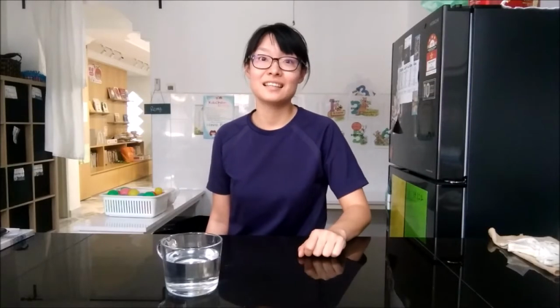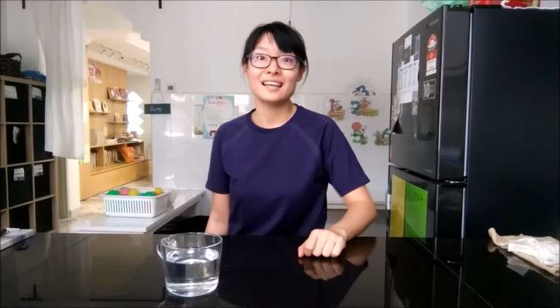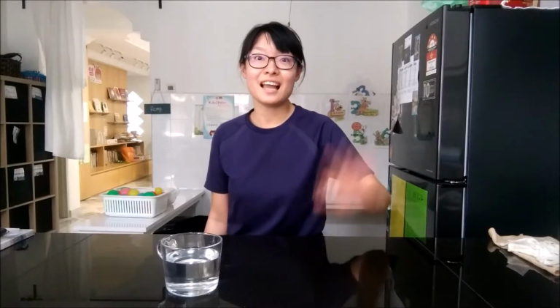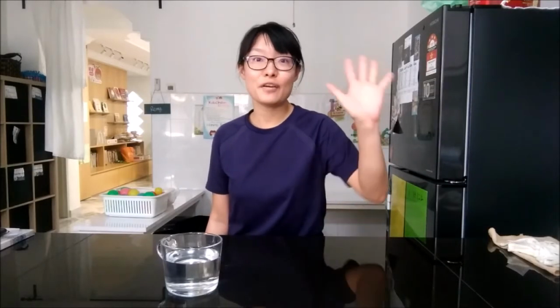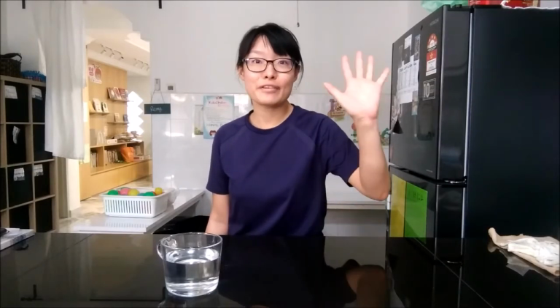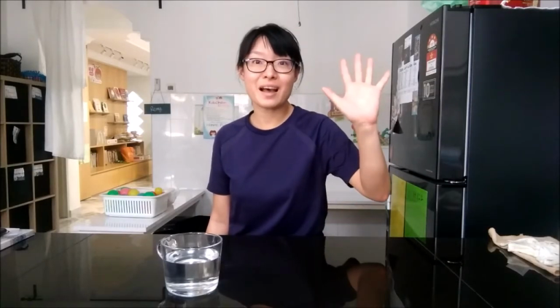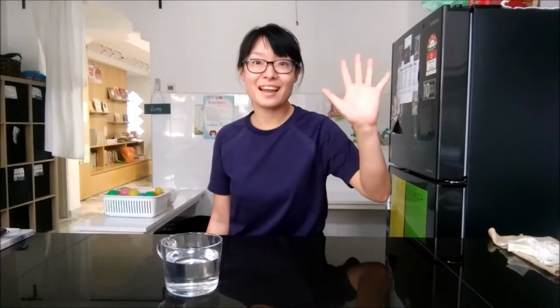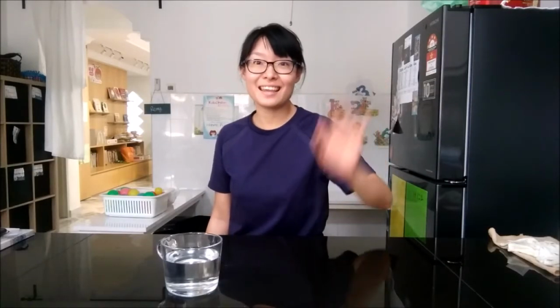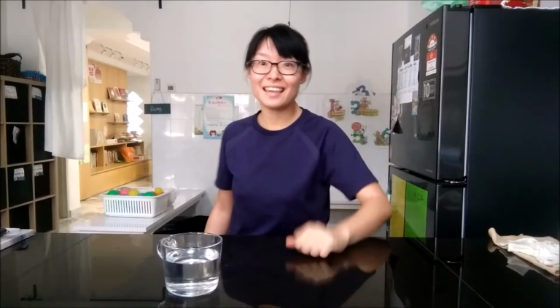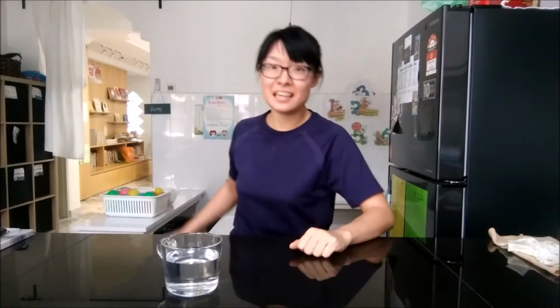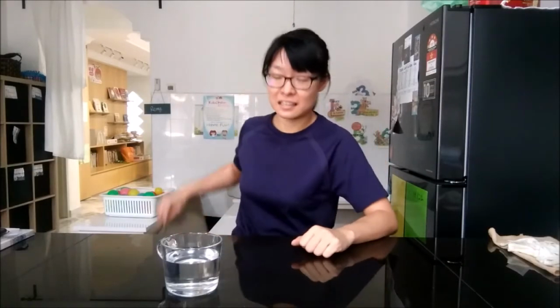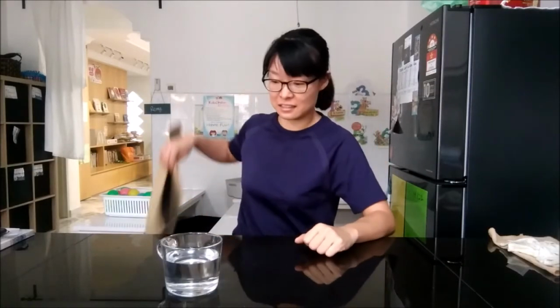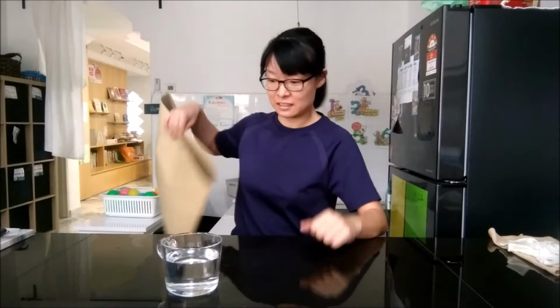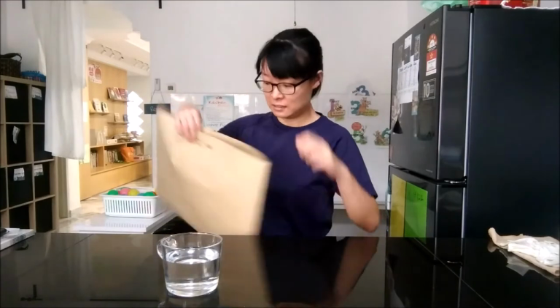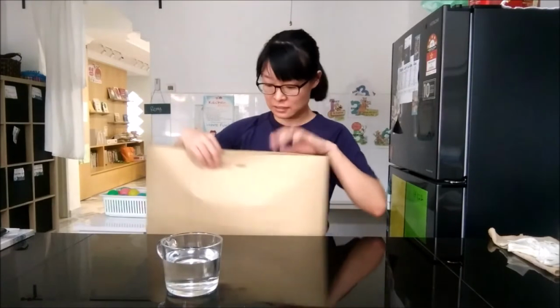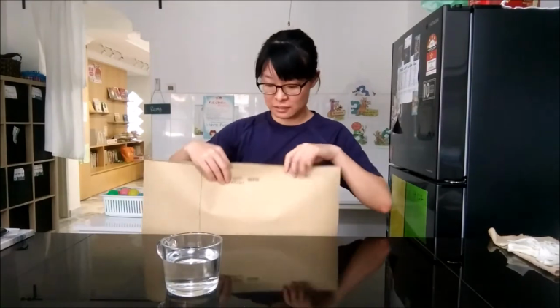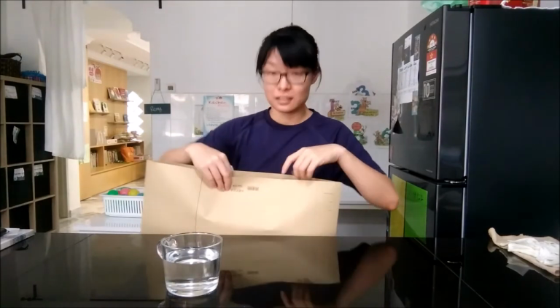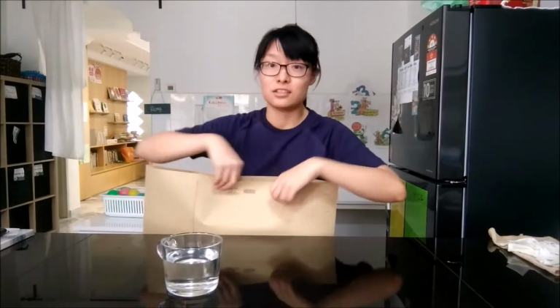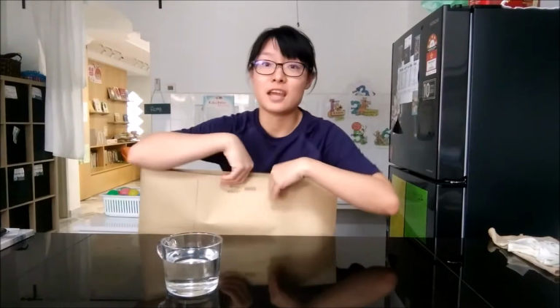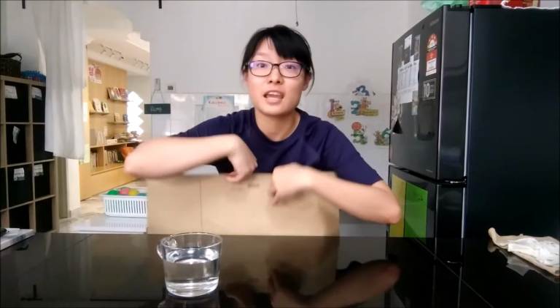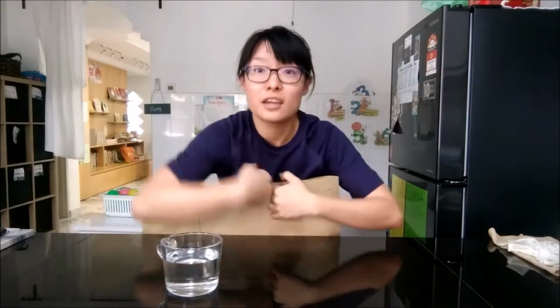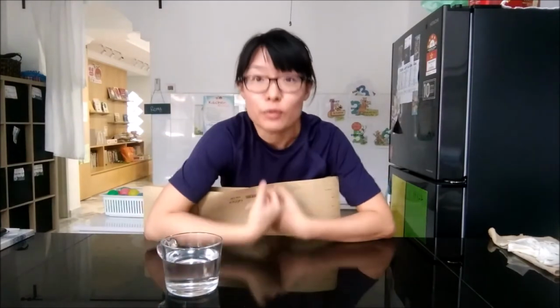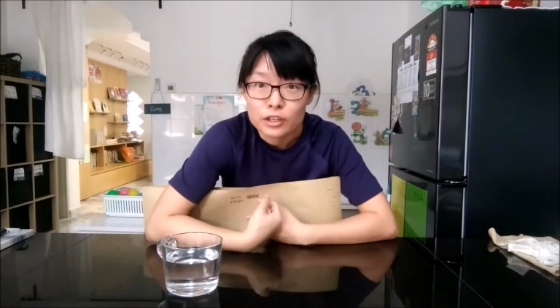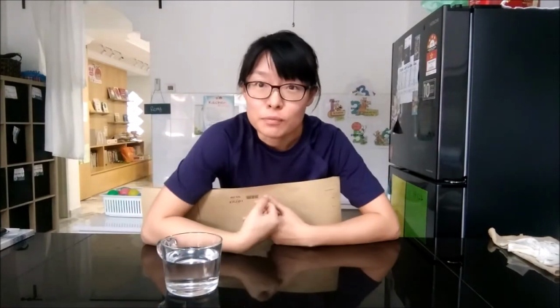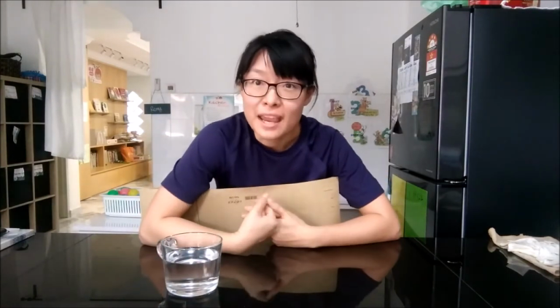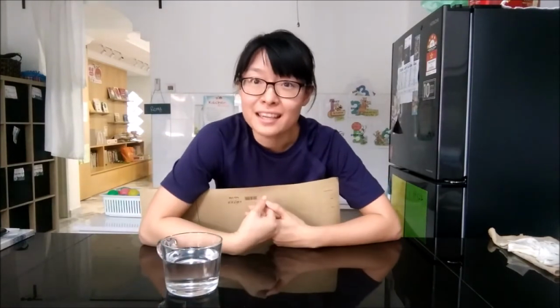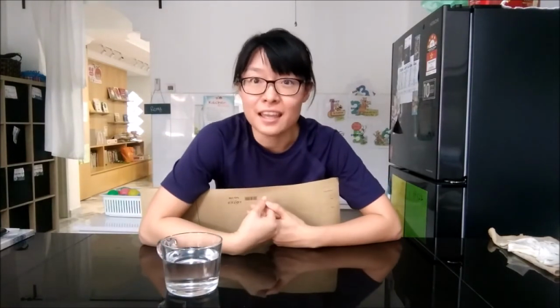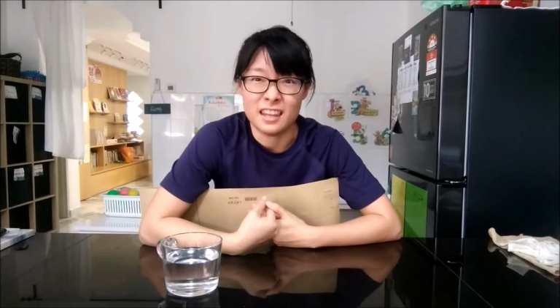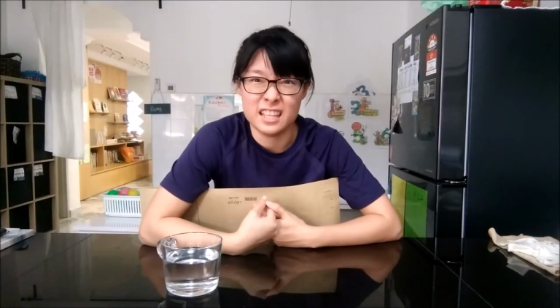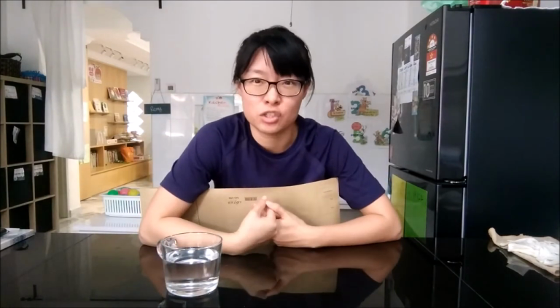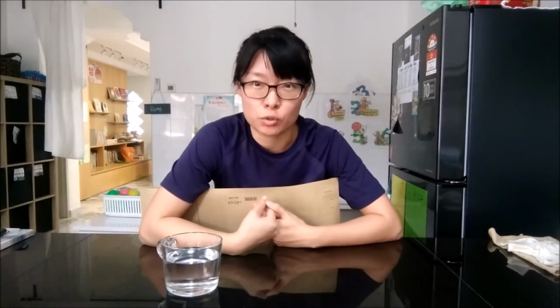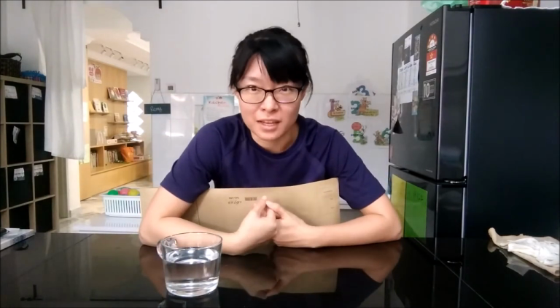Hello everybody! Today we're going to make an instrument.